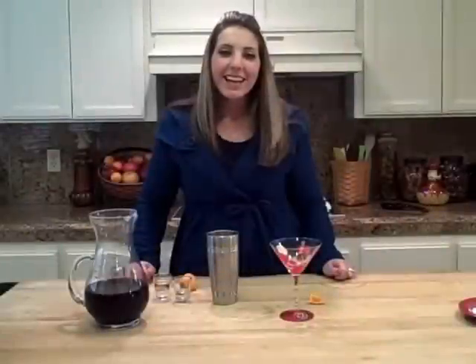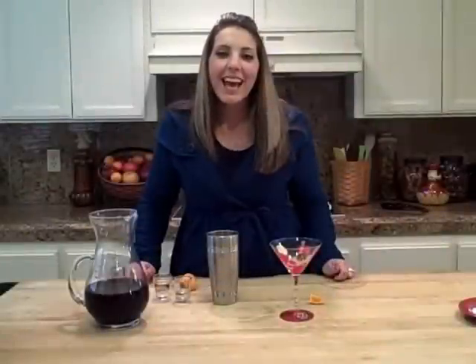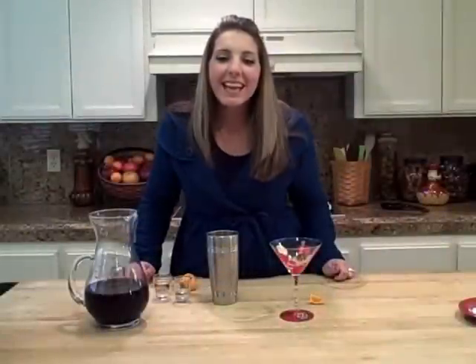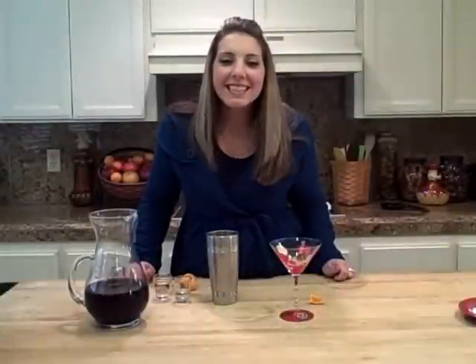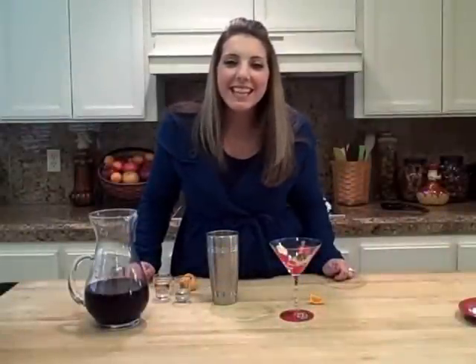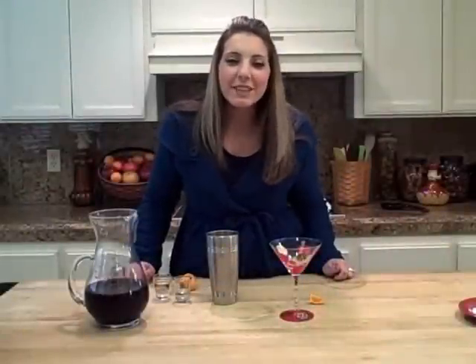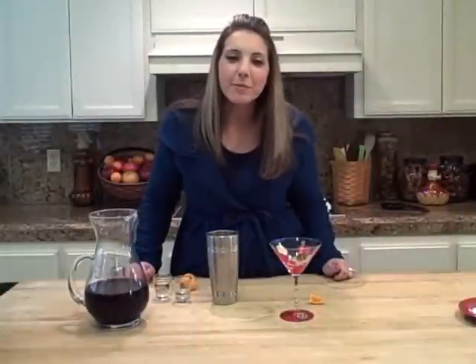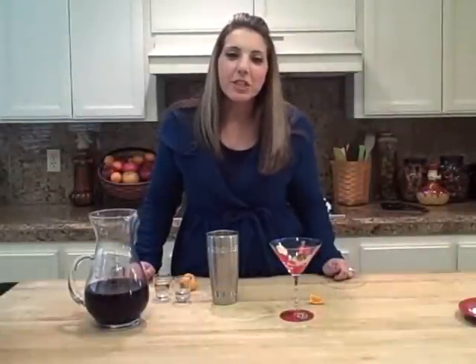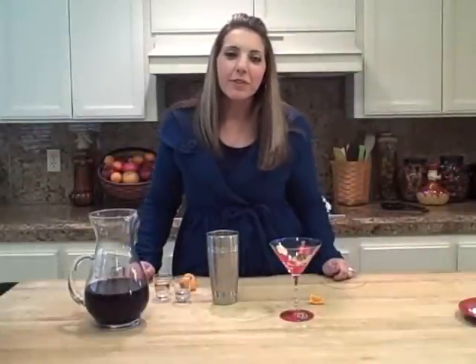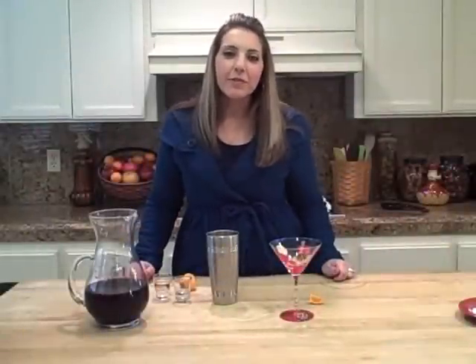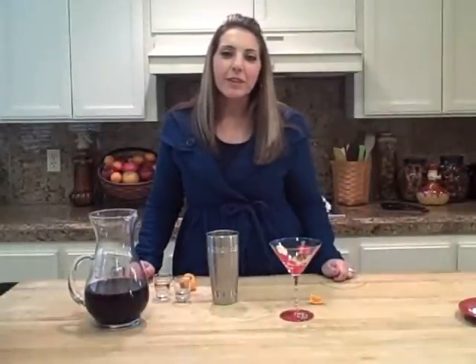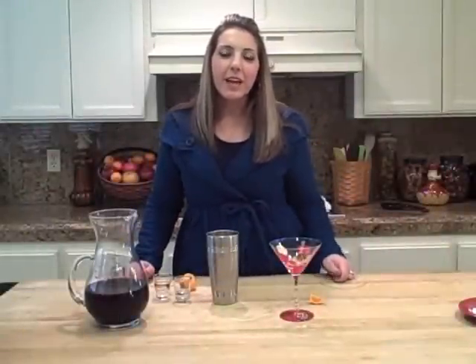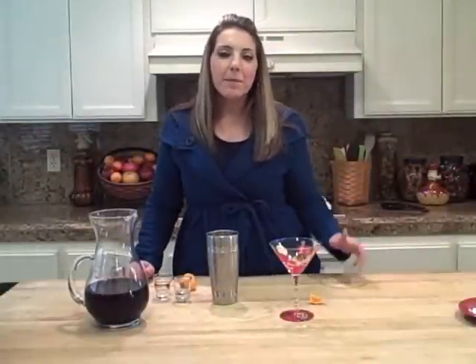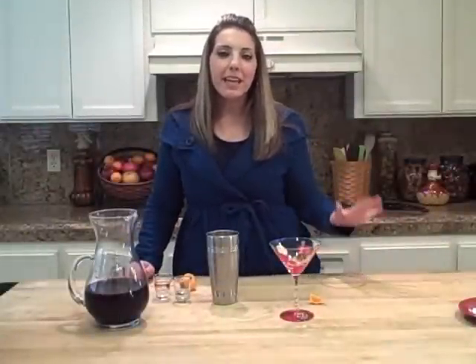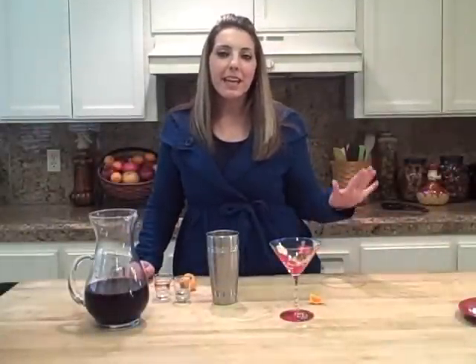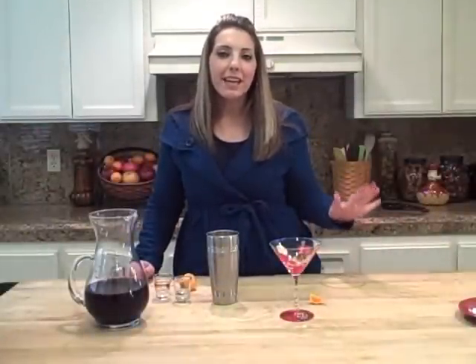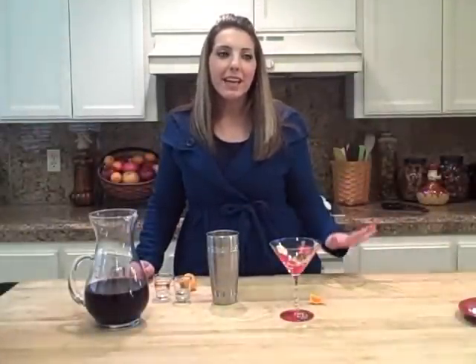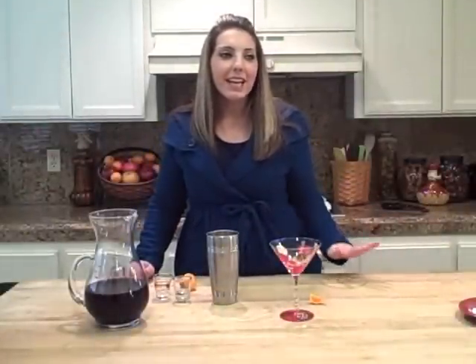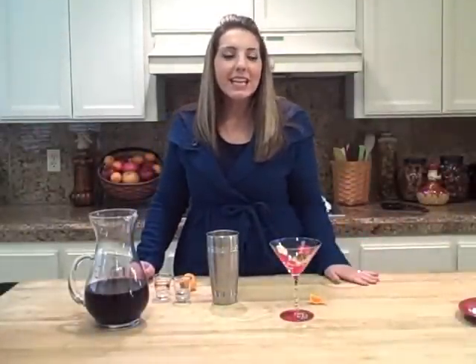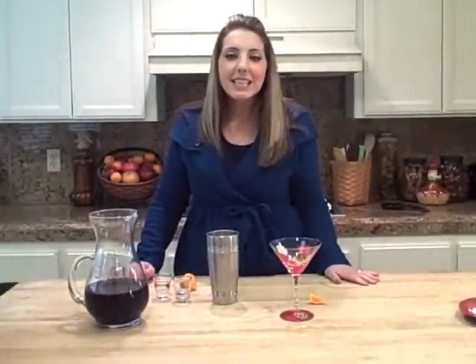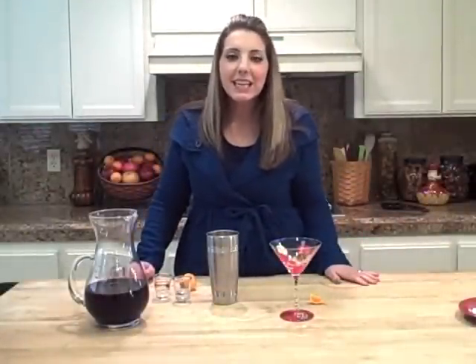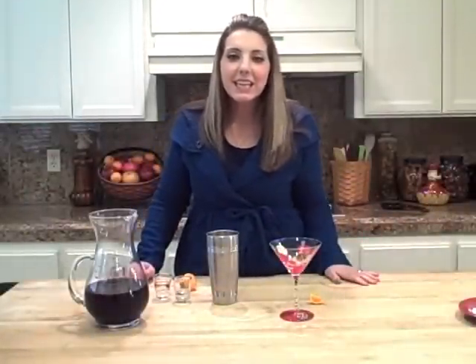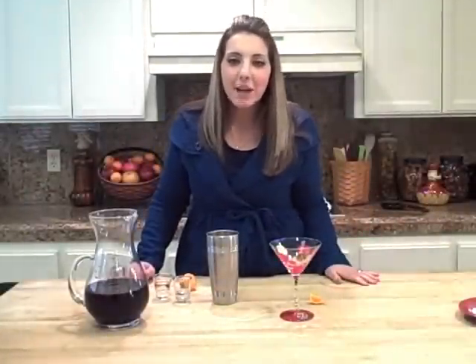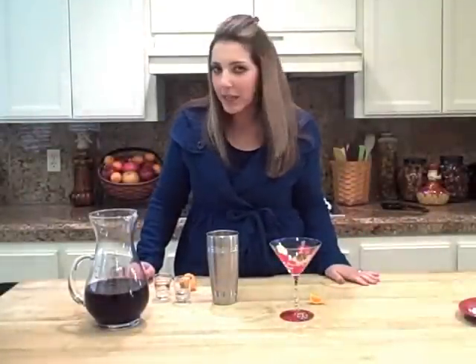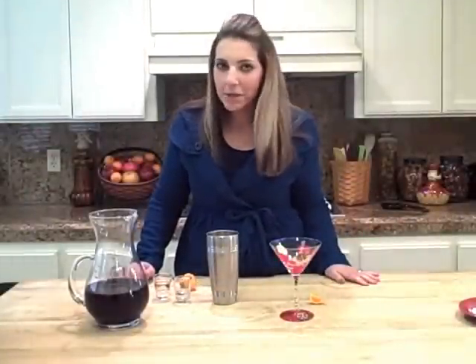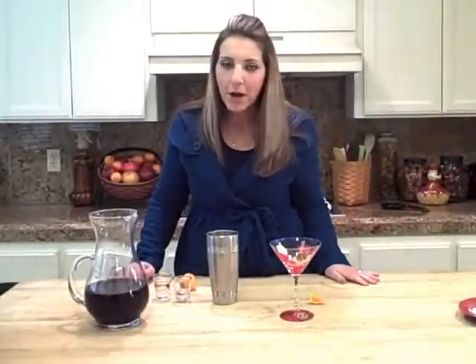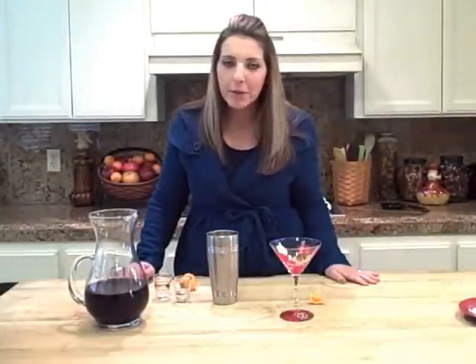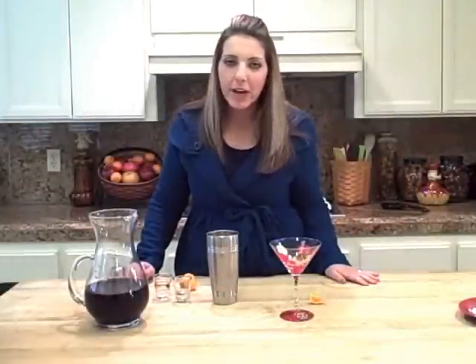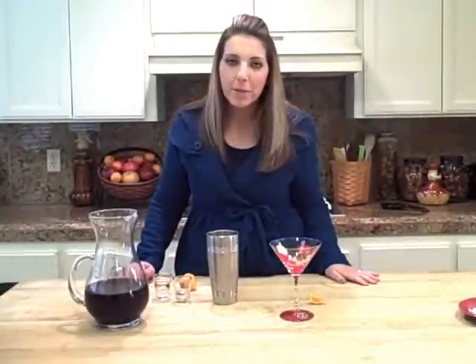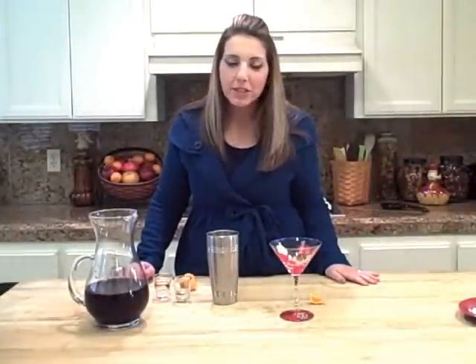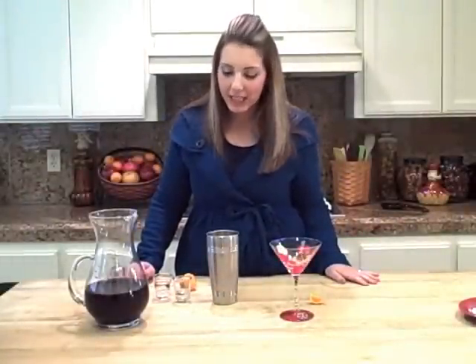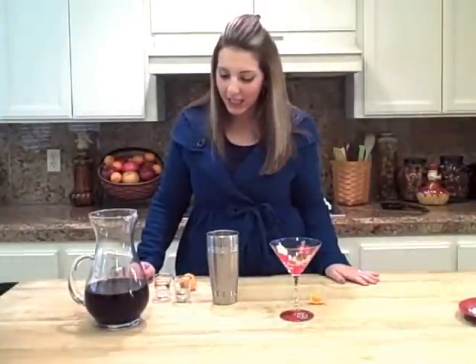Hey, it's Casey from G-Free Foodie. I'm making an easy, yummy pomegranate martini.